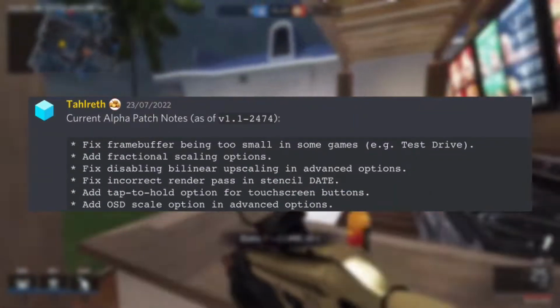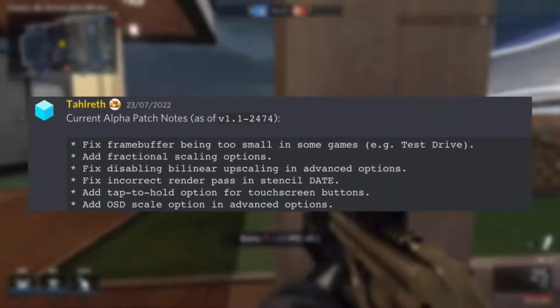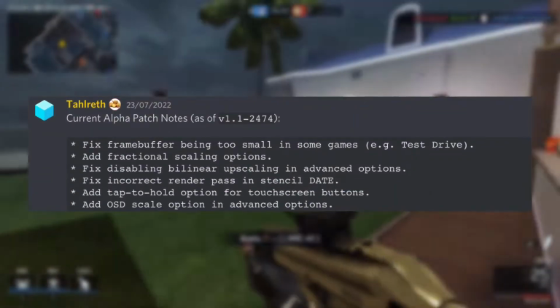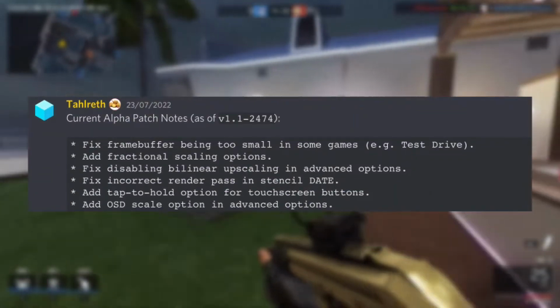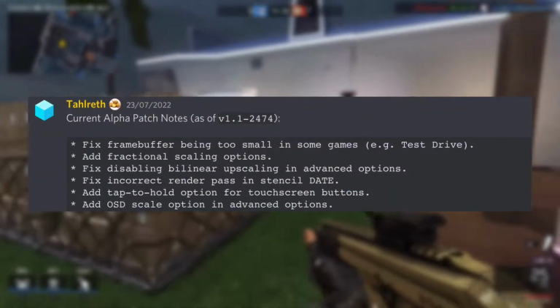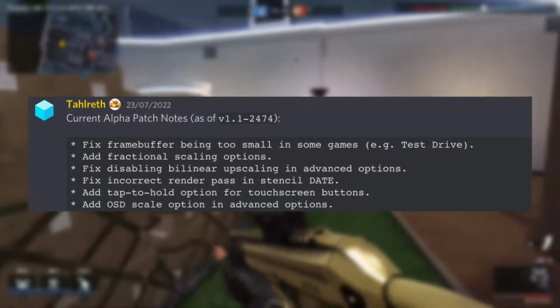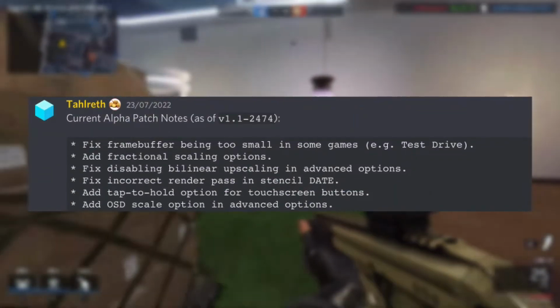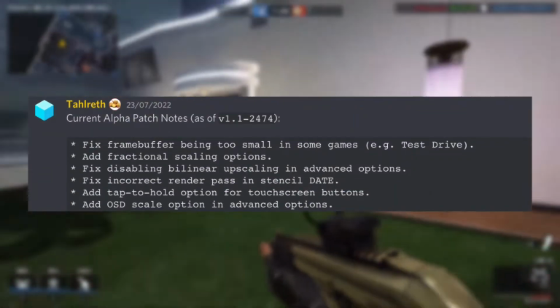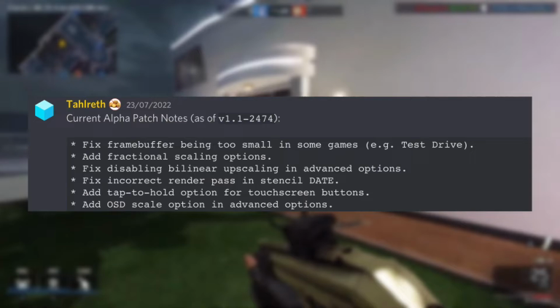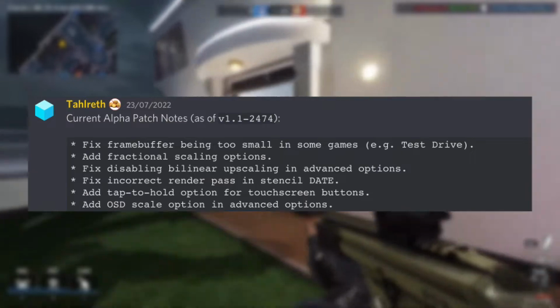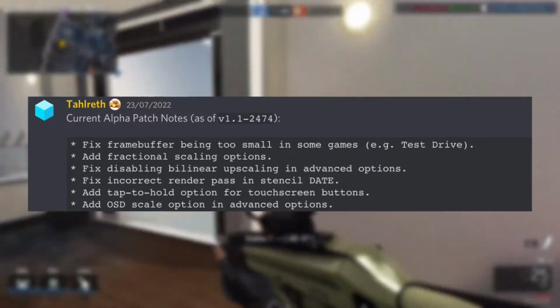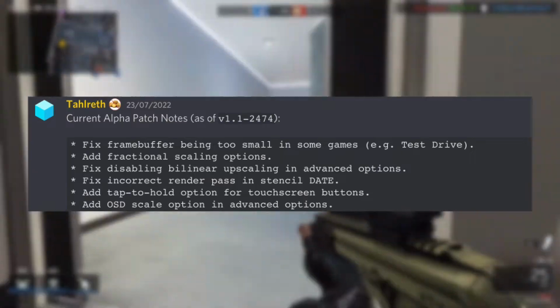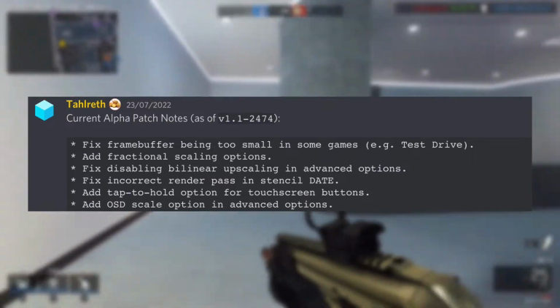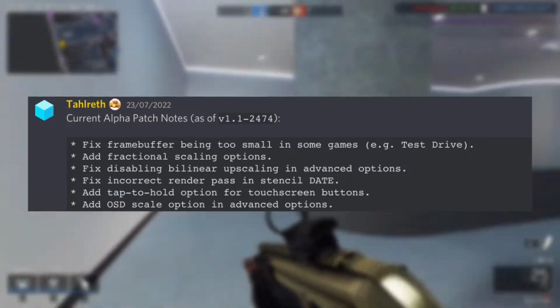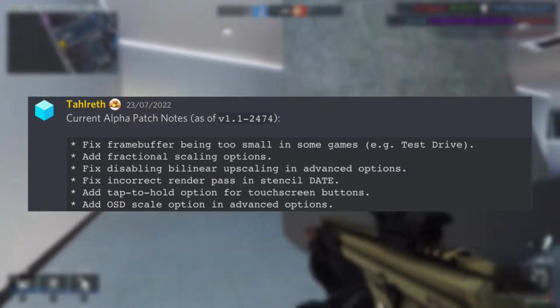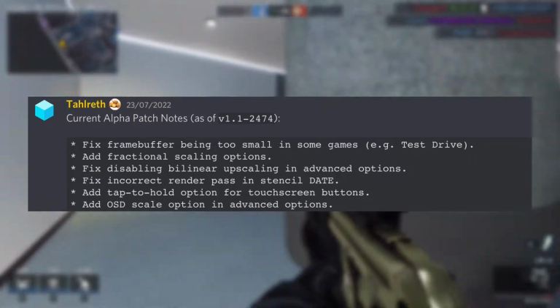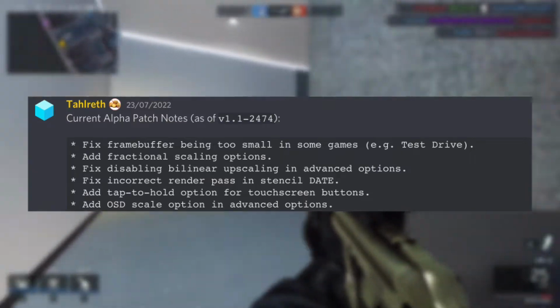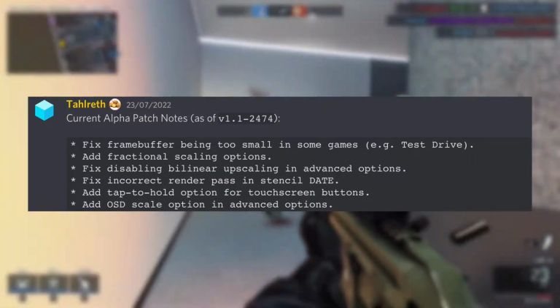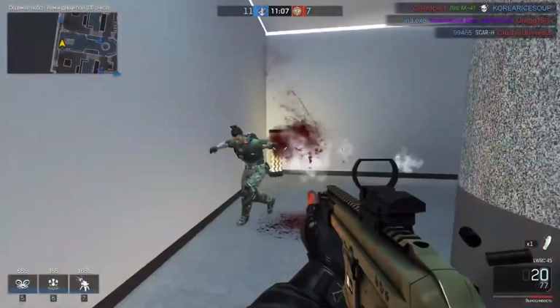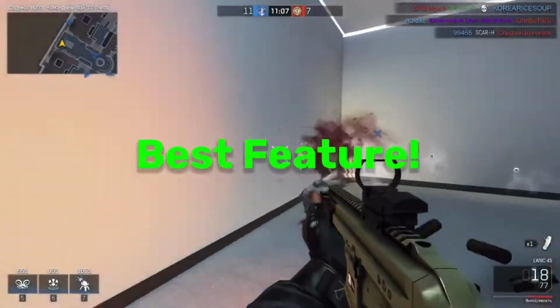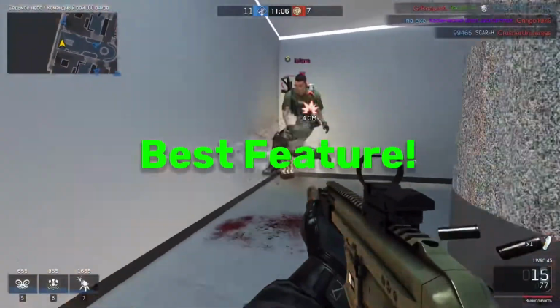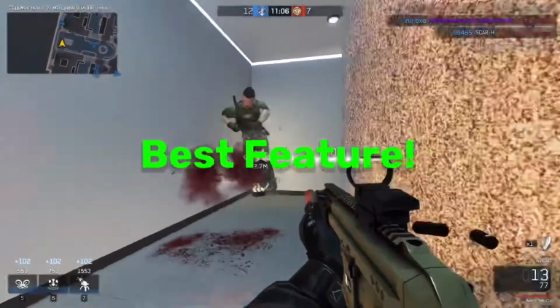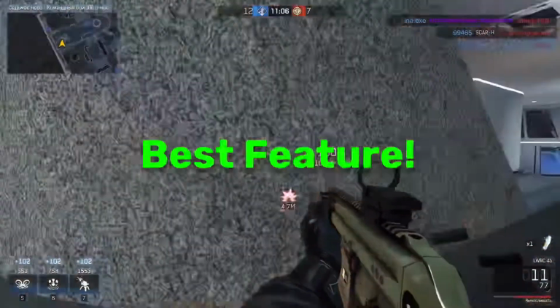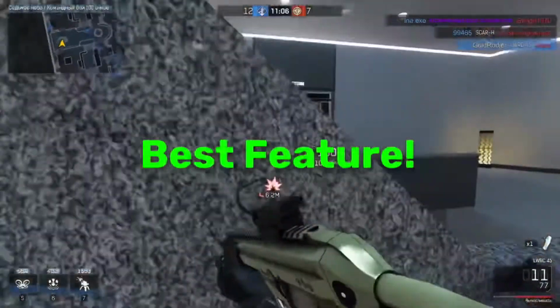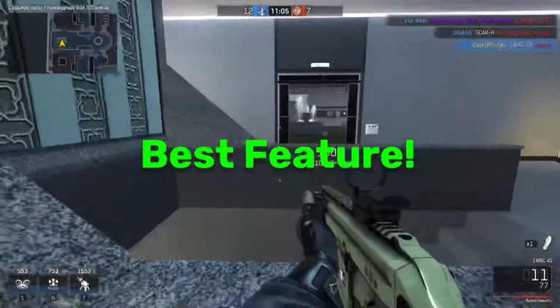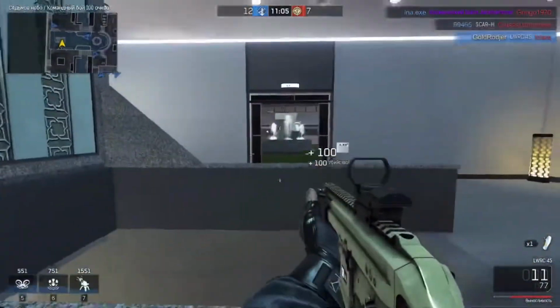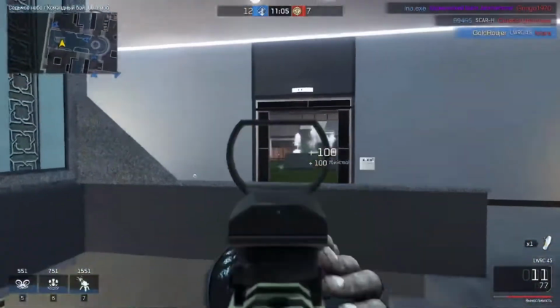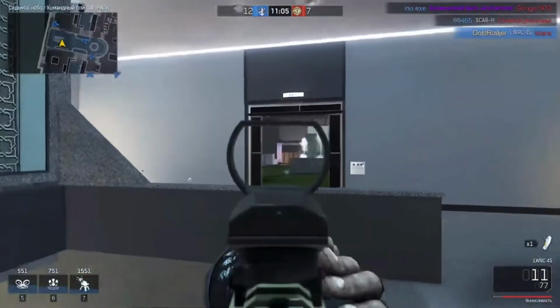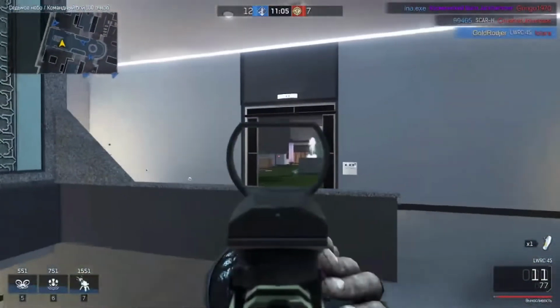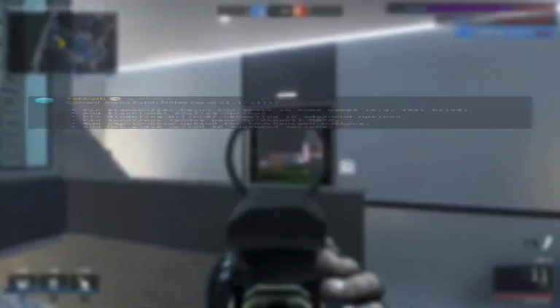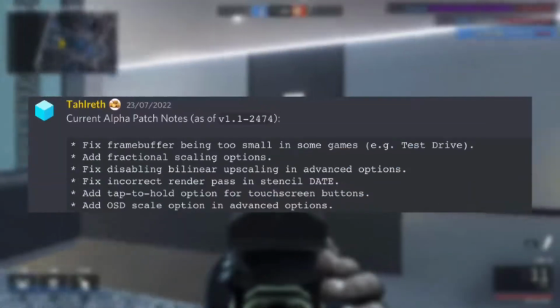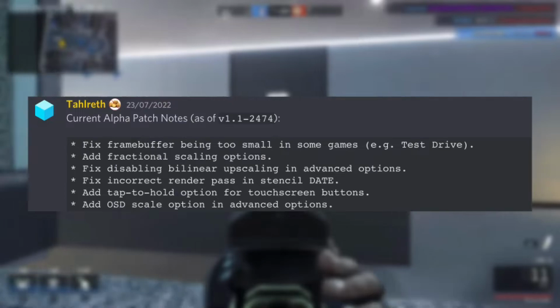The second fix is disabling bilinear upscaling in the advanced options. And now here is the best feature that this update has — the fractional scaling option.